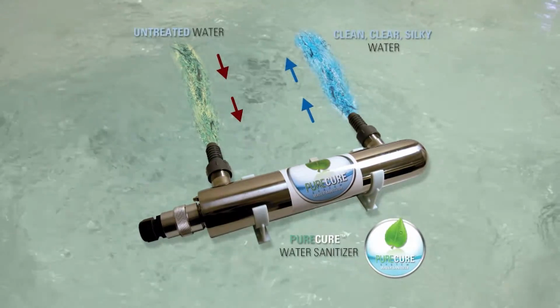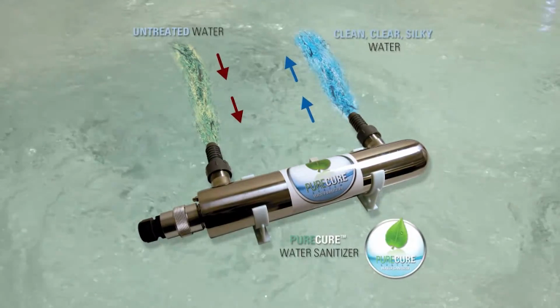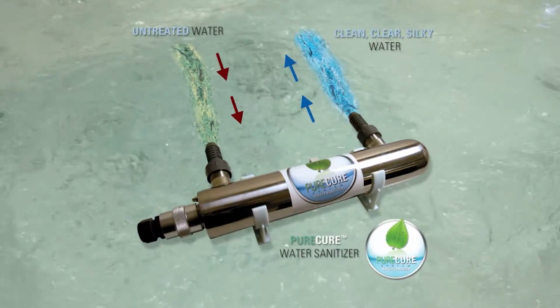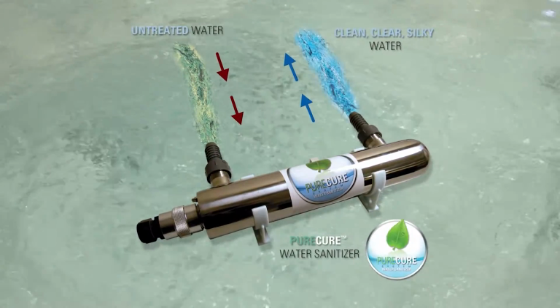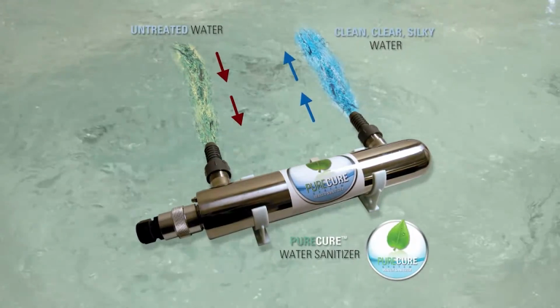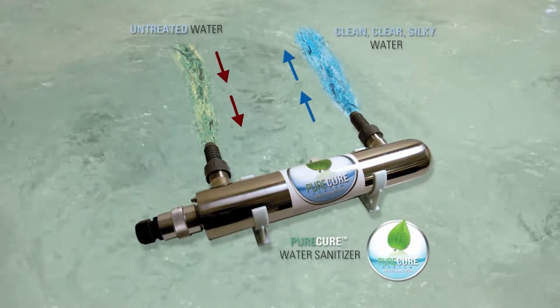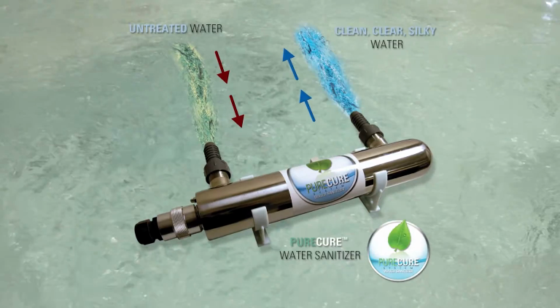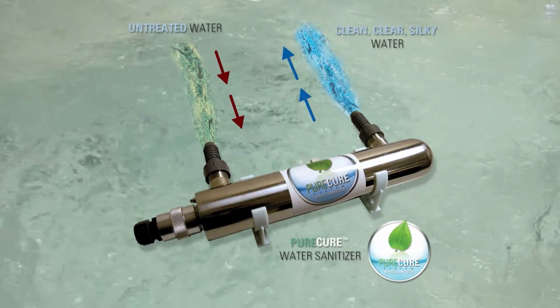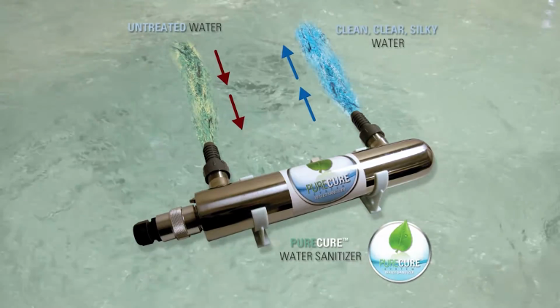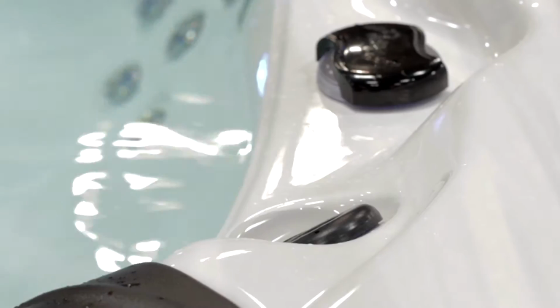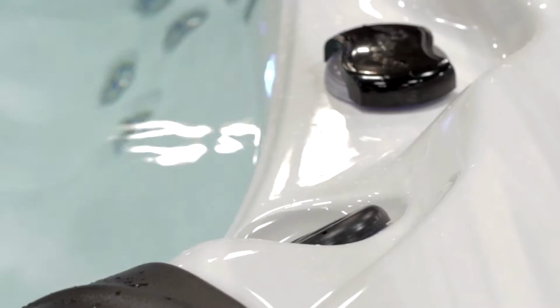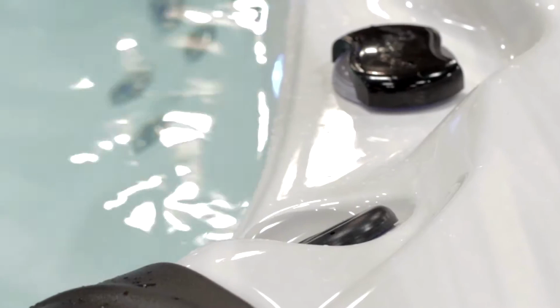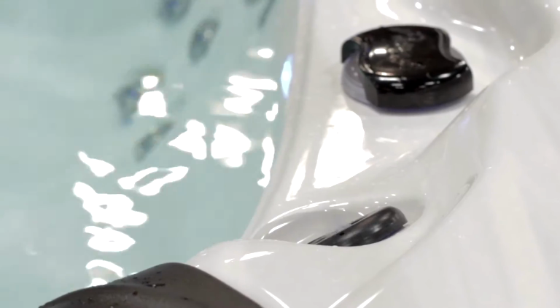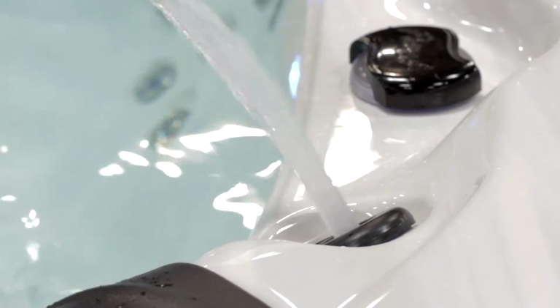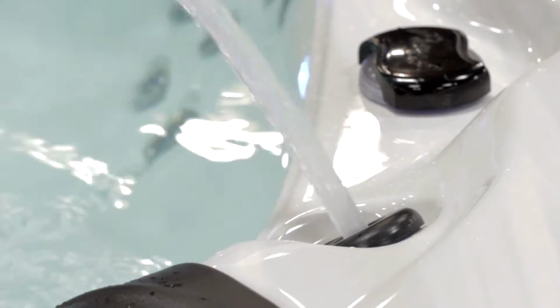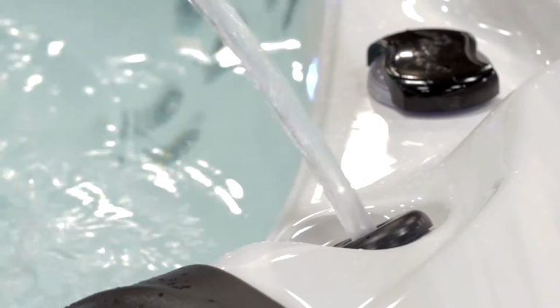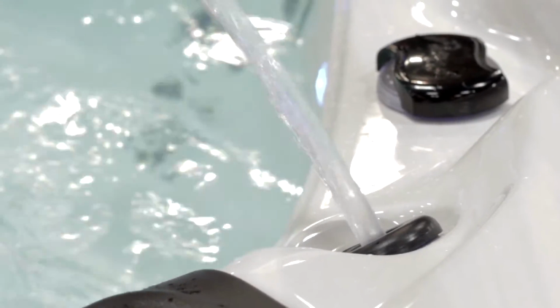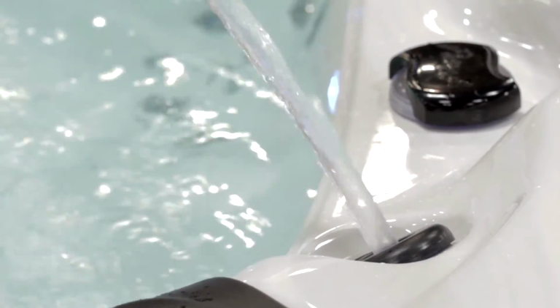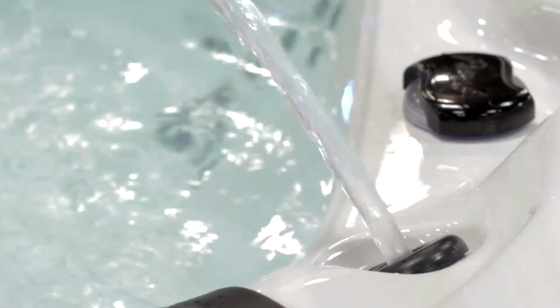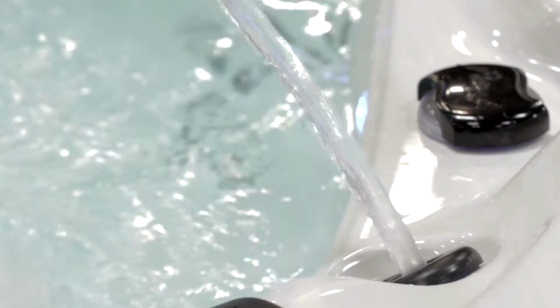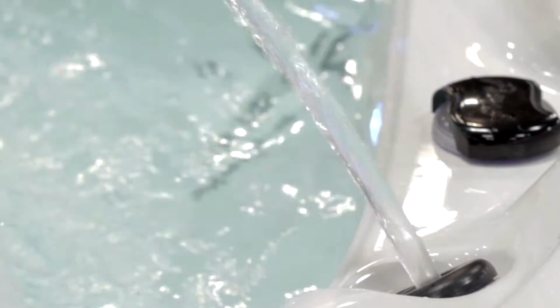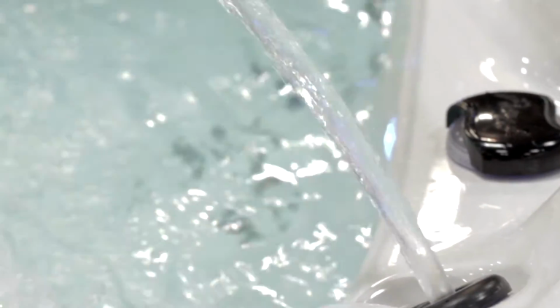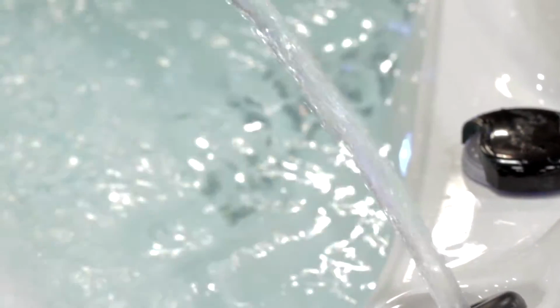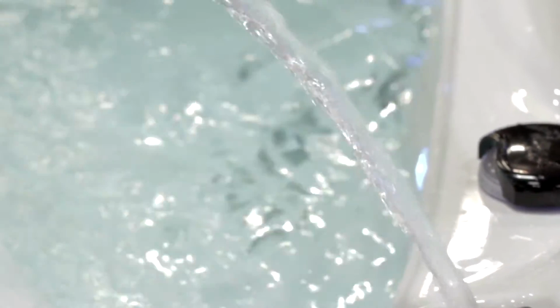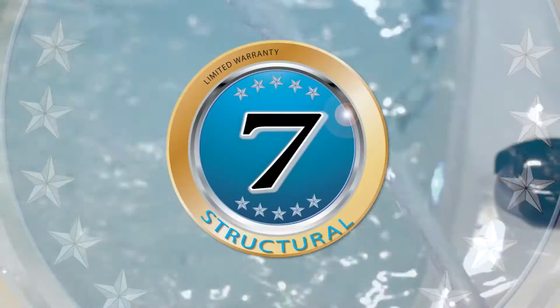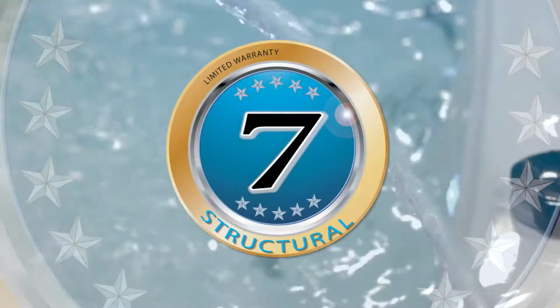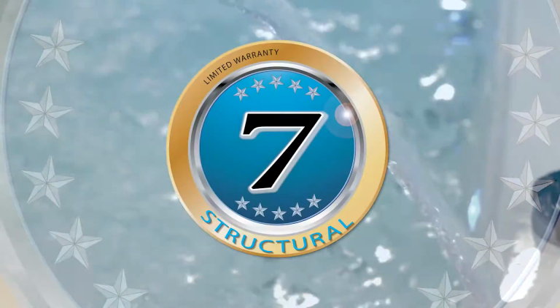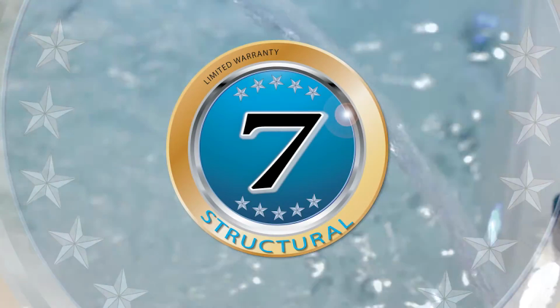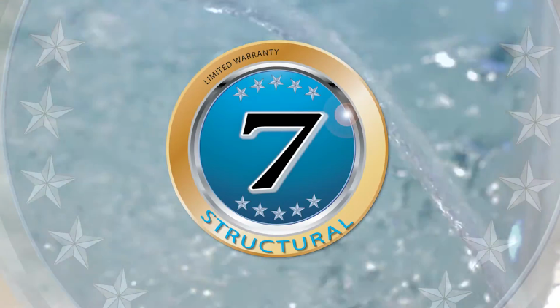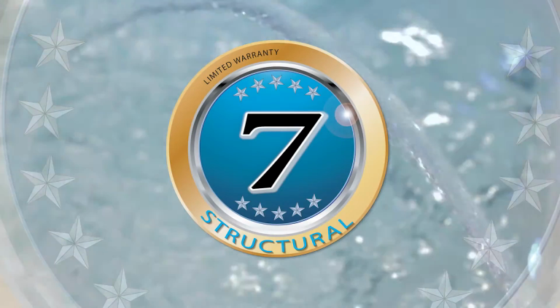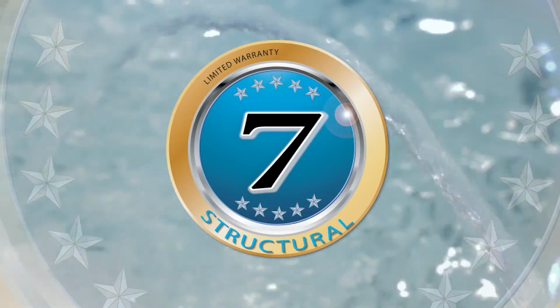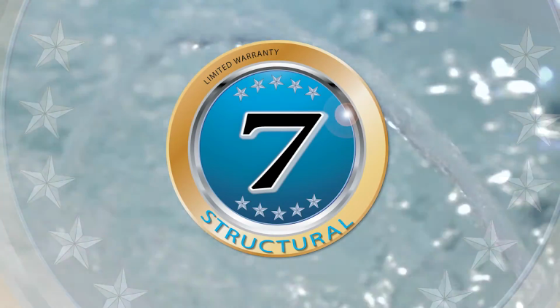For peace of mind, all Connect Spas are covered by our comprehensive 7-year structural warranty.